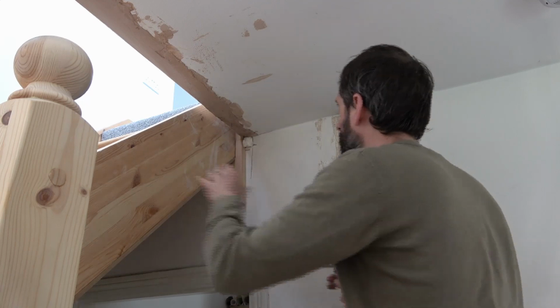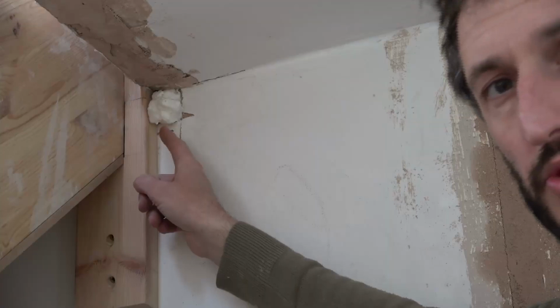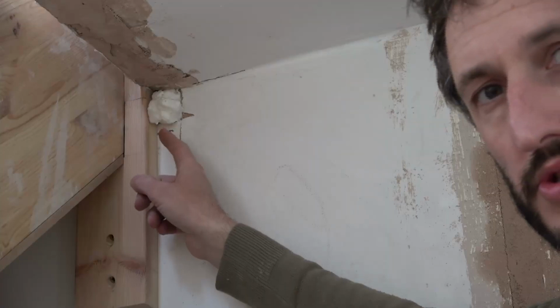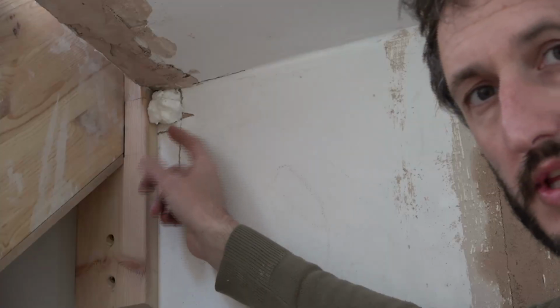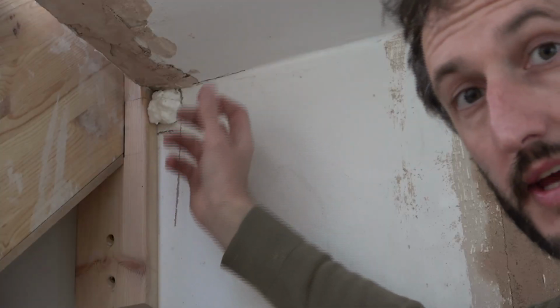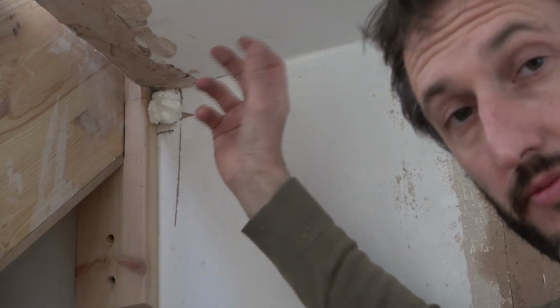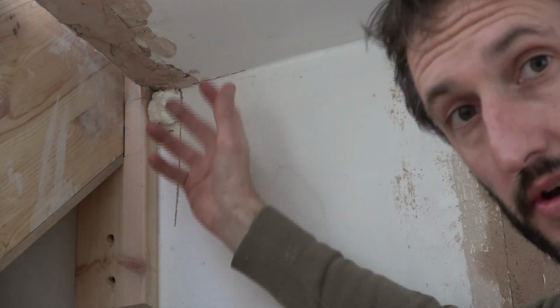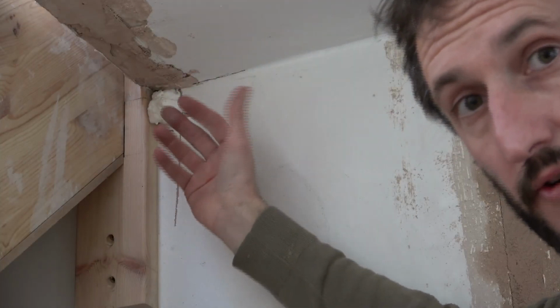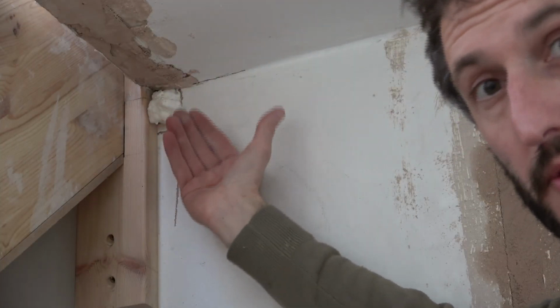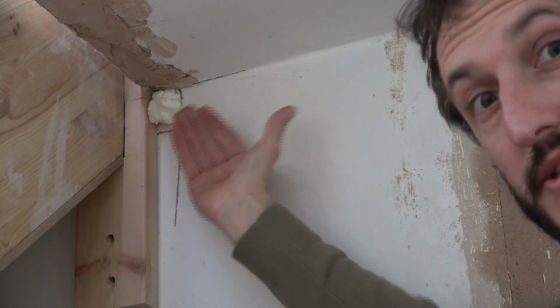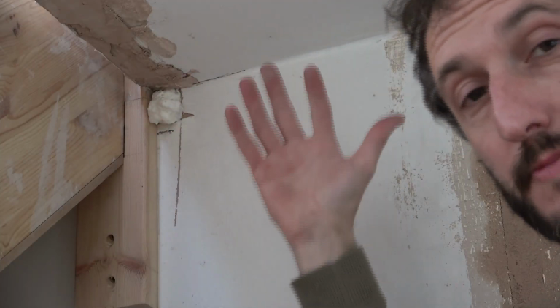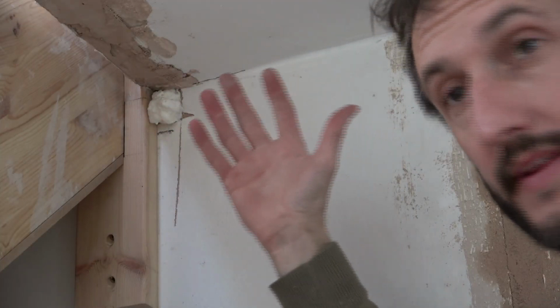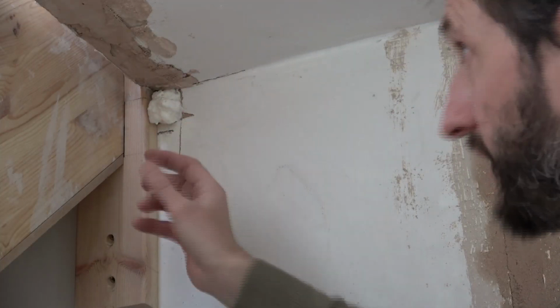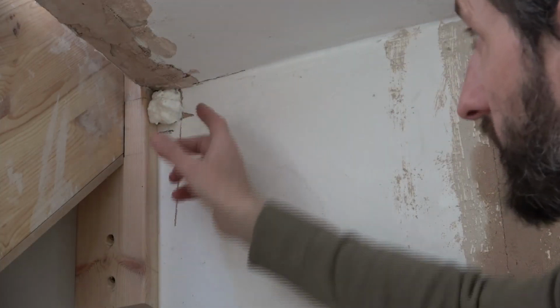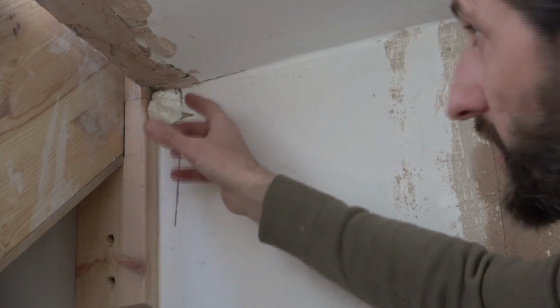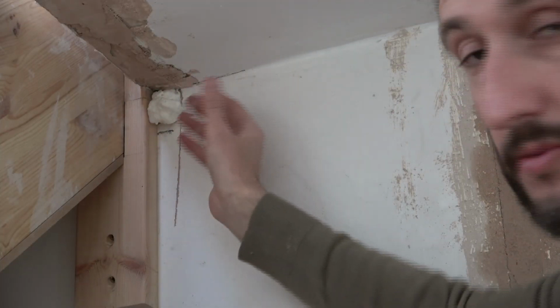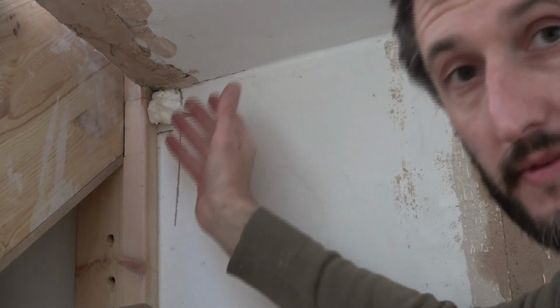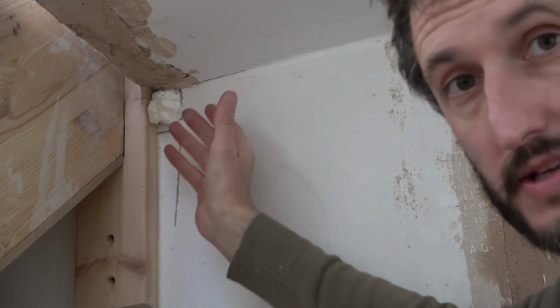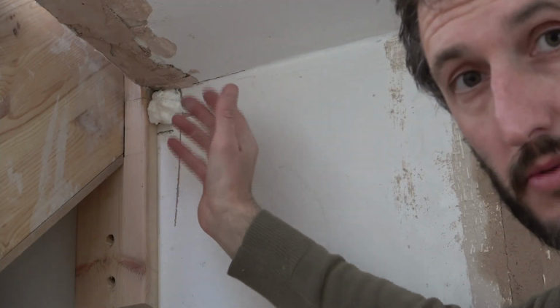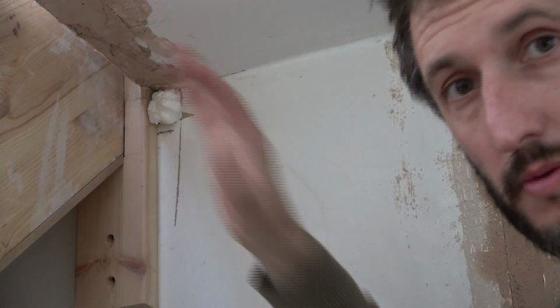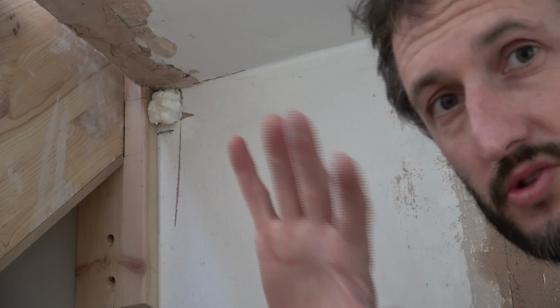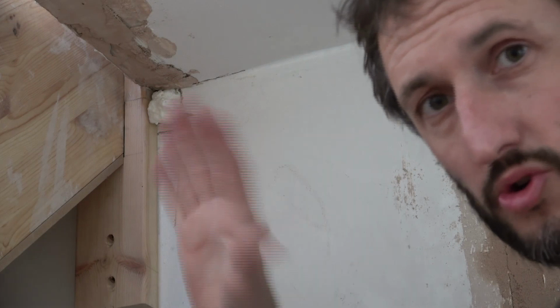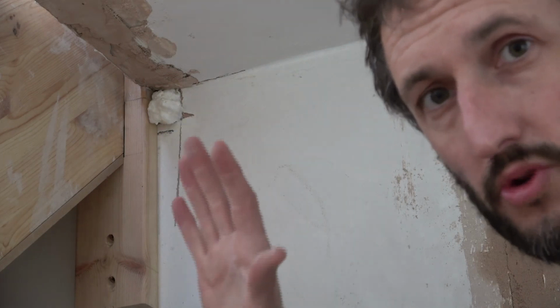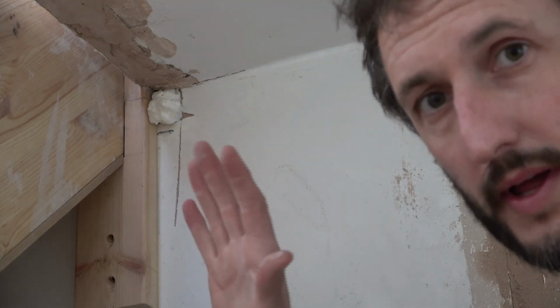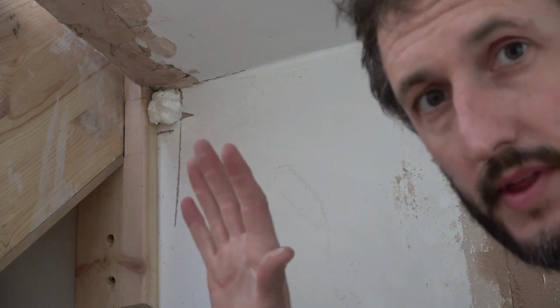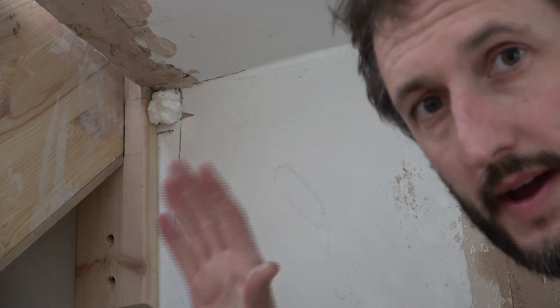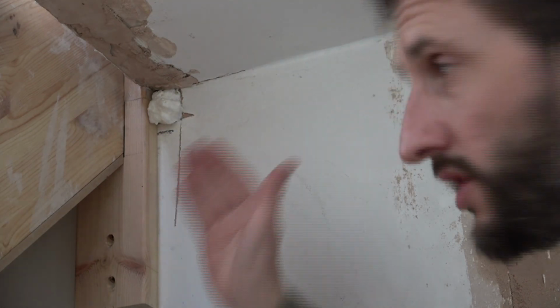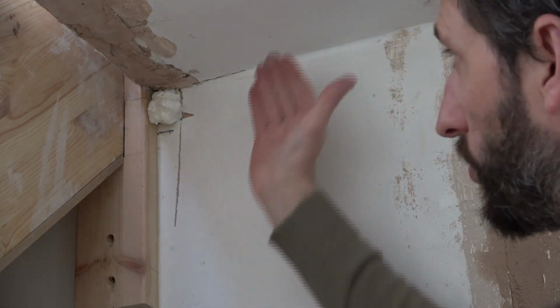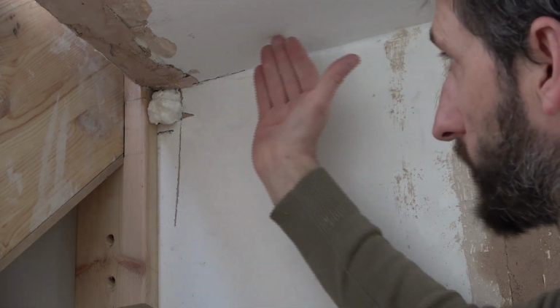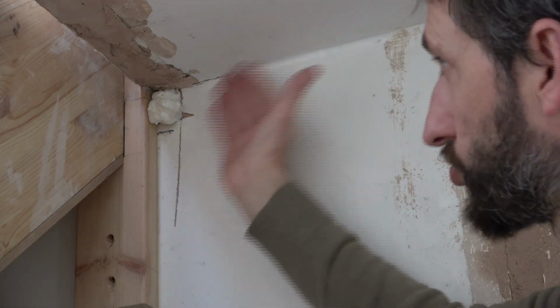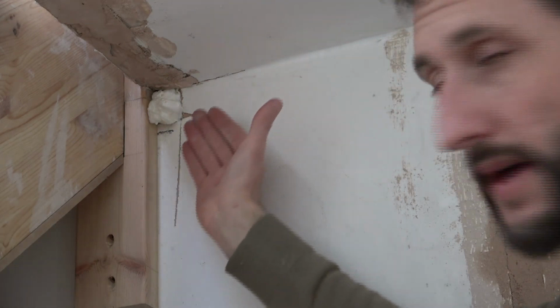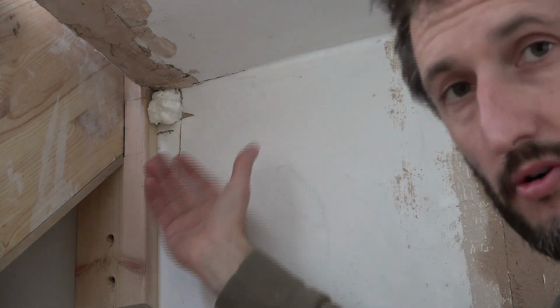As you can see, I've put enough foam in and it's expanding out. That might look a bit of a mess at the moment, but as long as we don't play with it now we'll be able to trim that off.